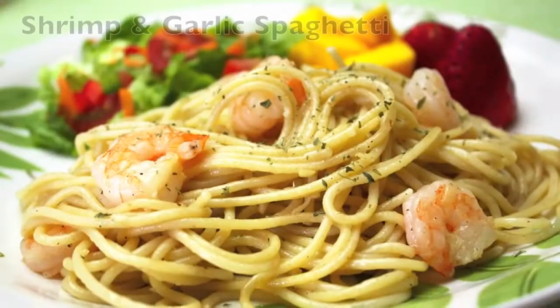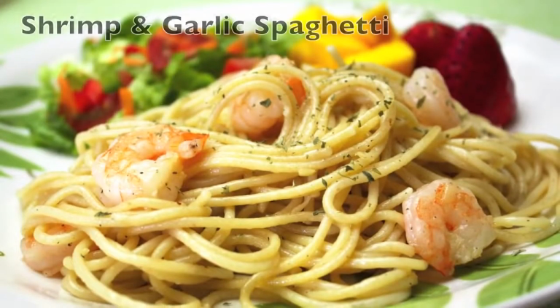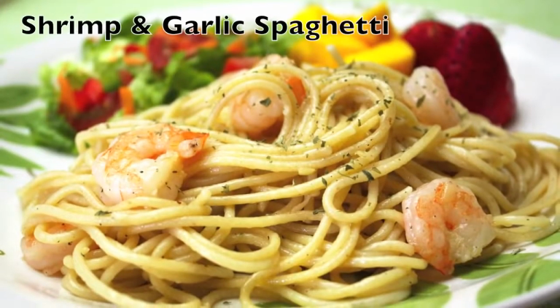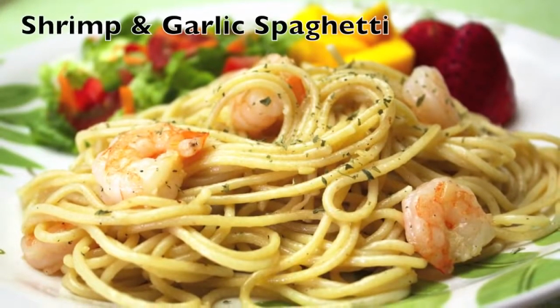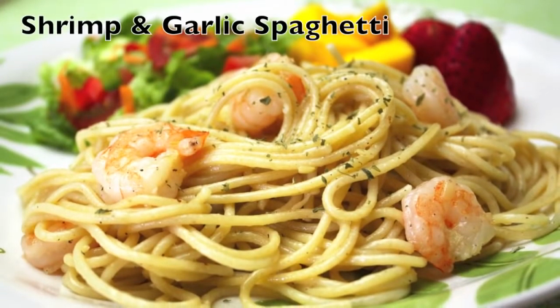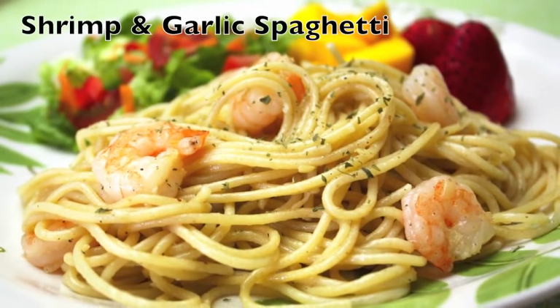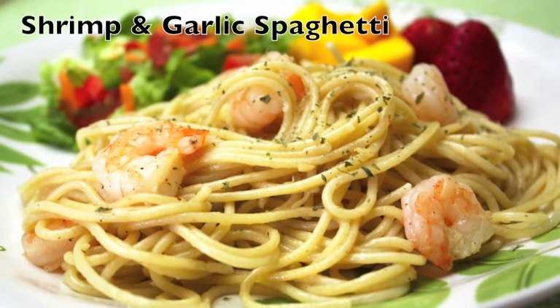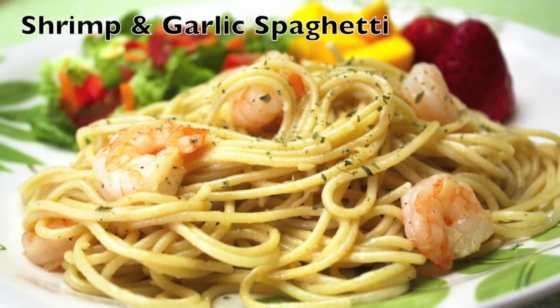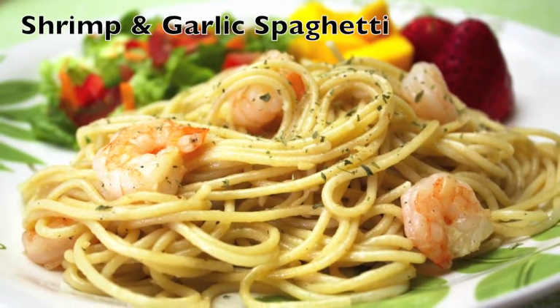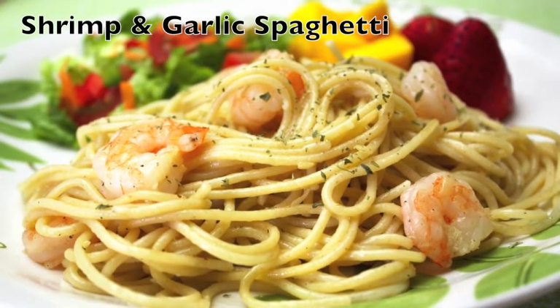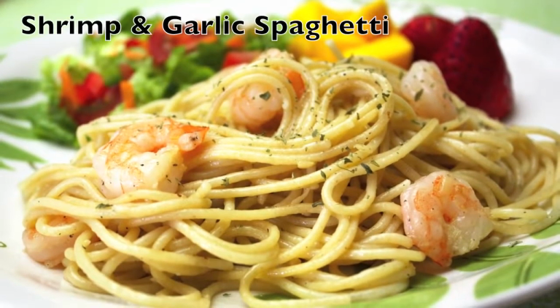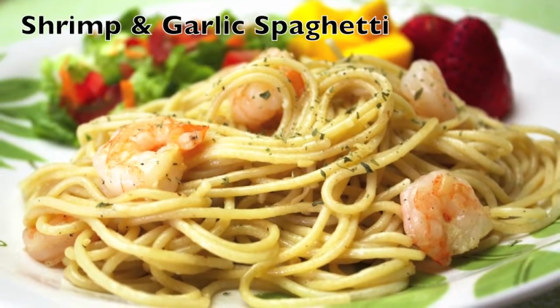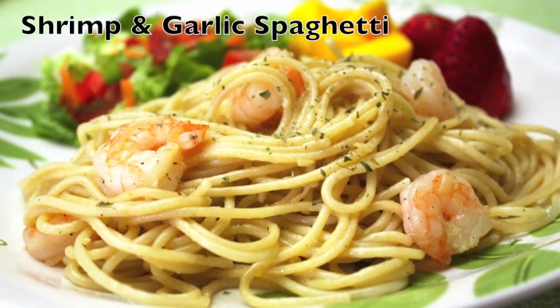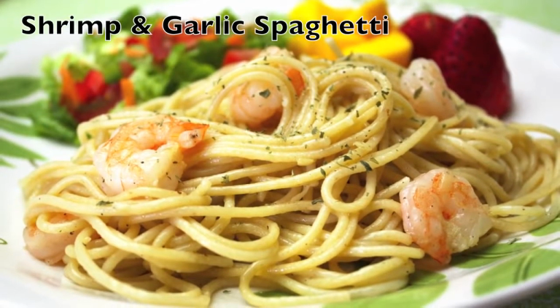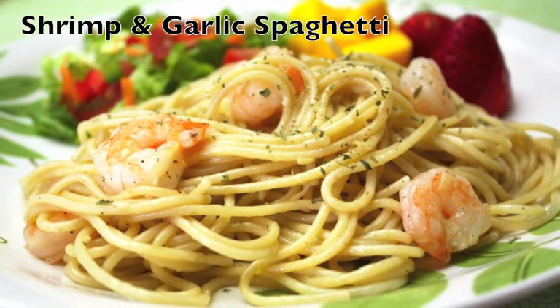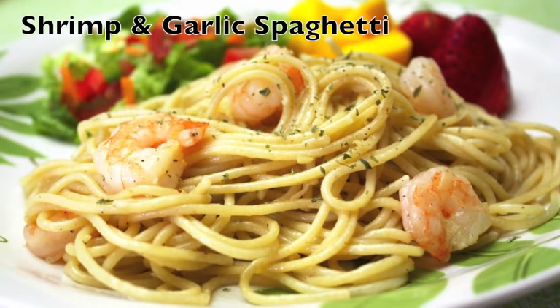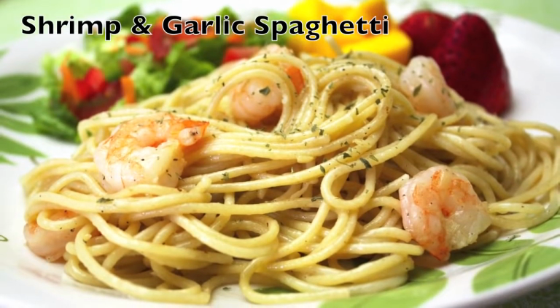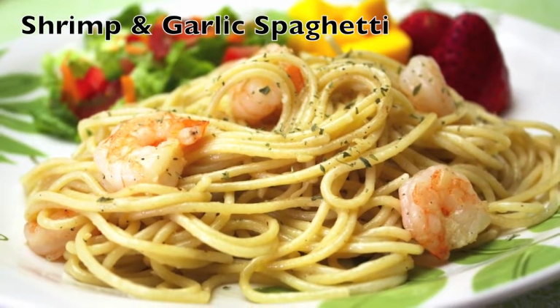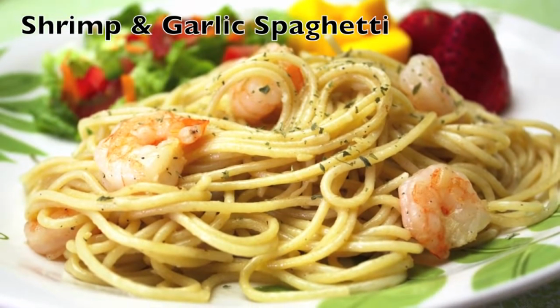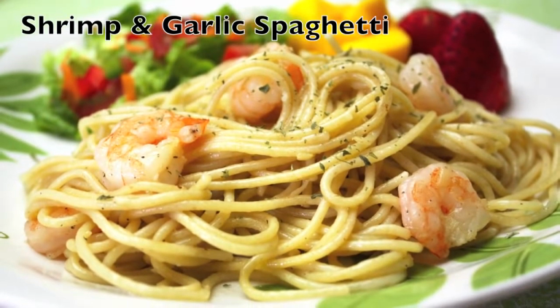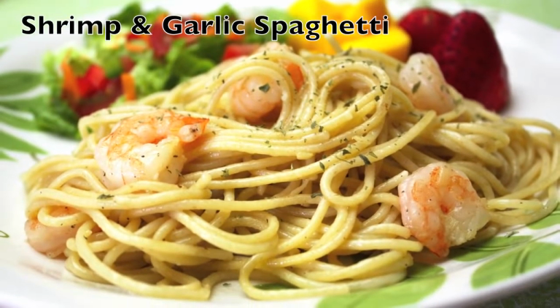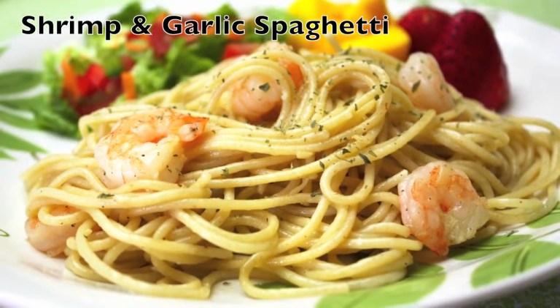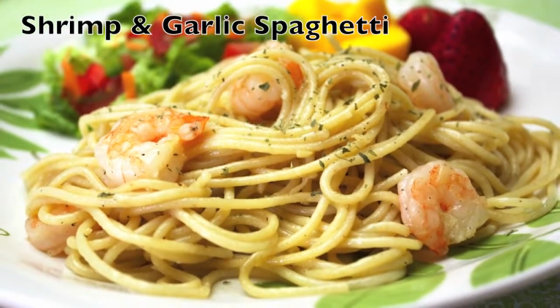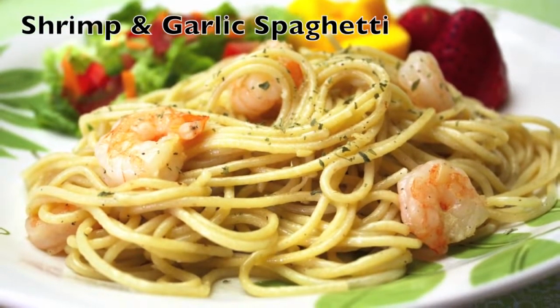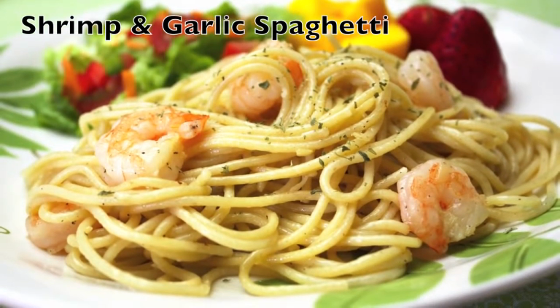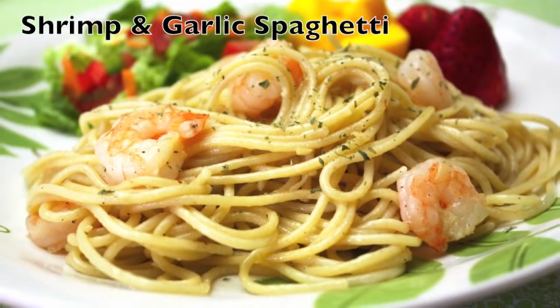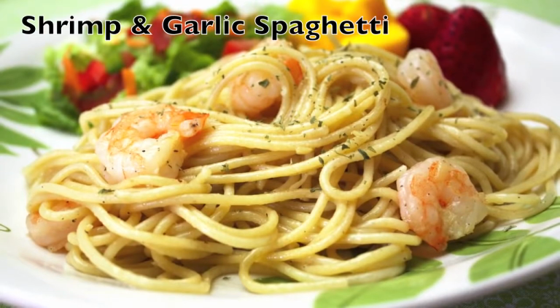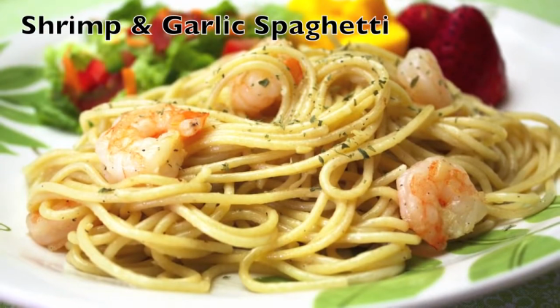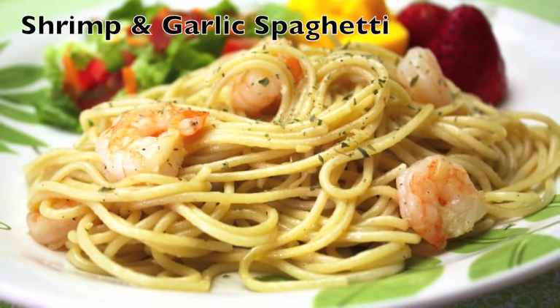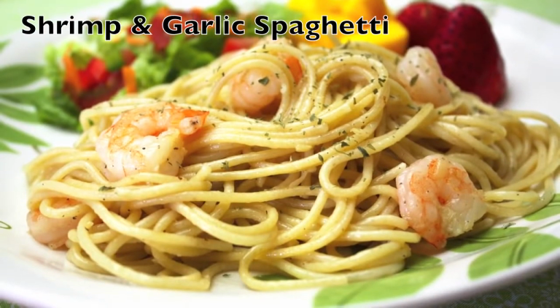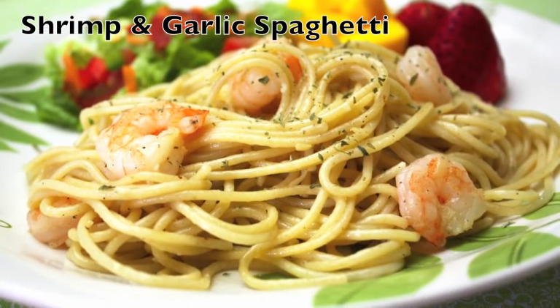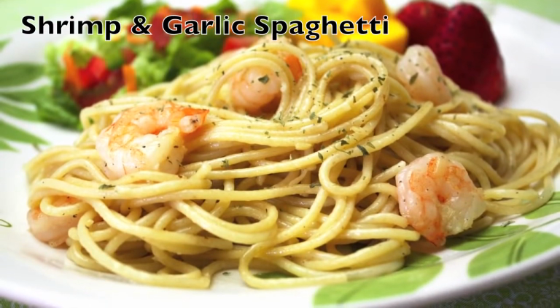Hi everyone, today I will show you how to make my version of shrimp and garlic spaghetti.